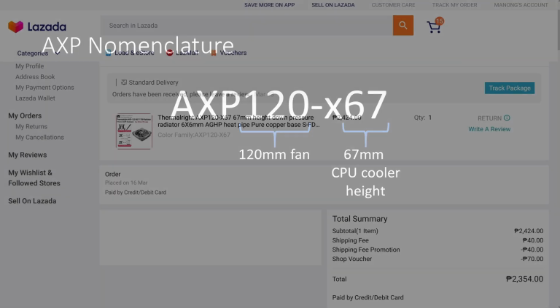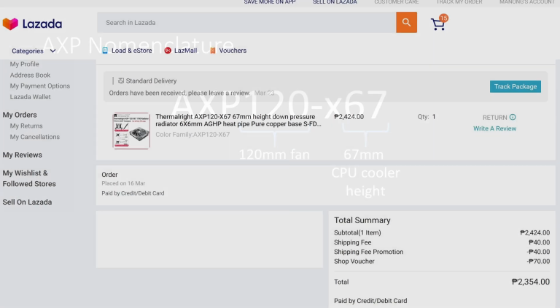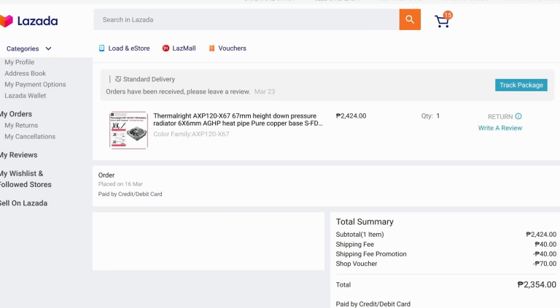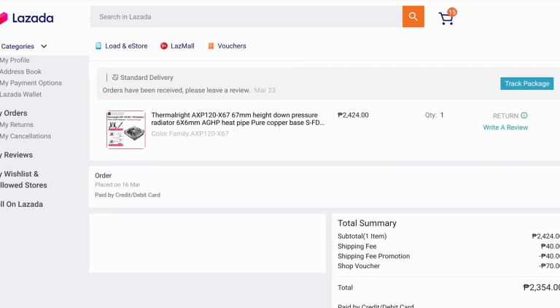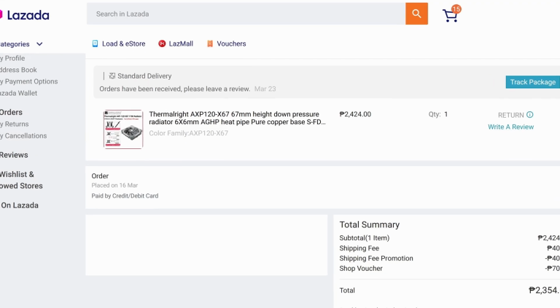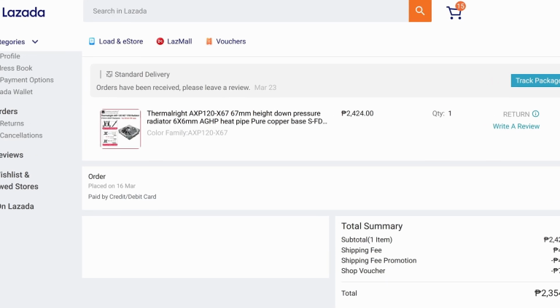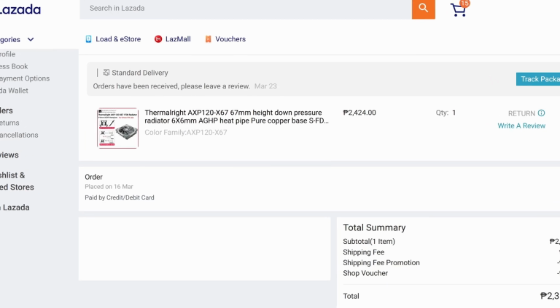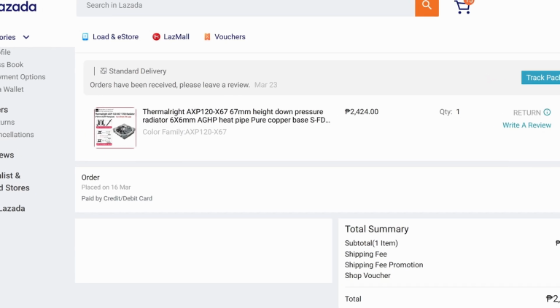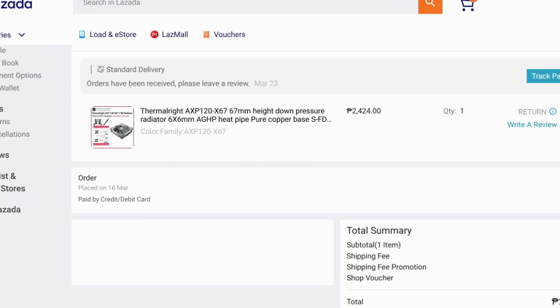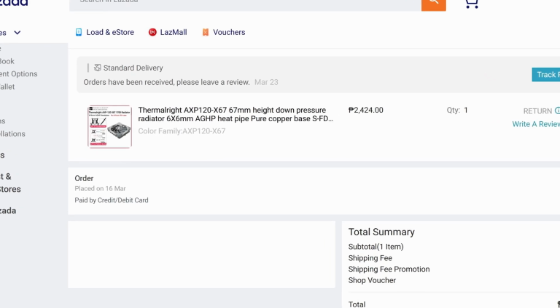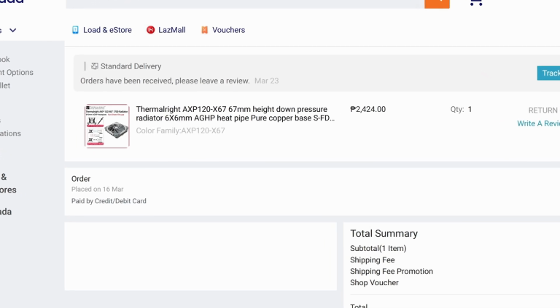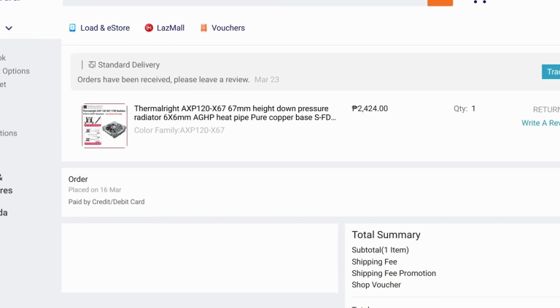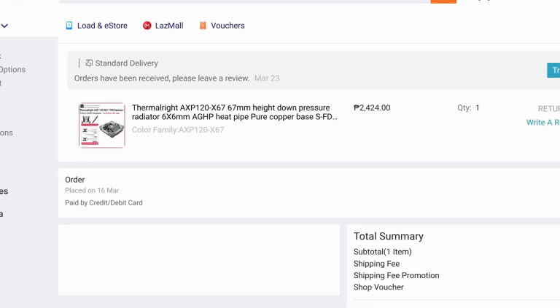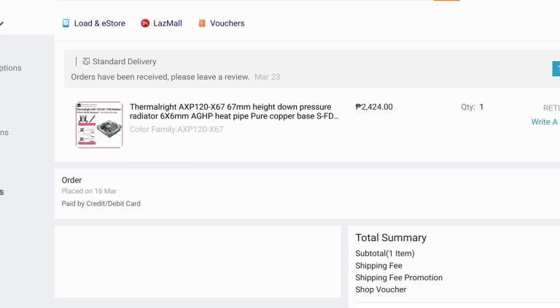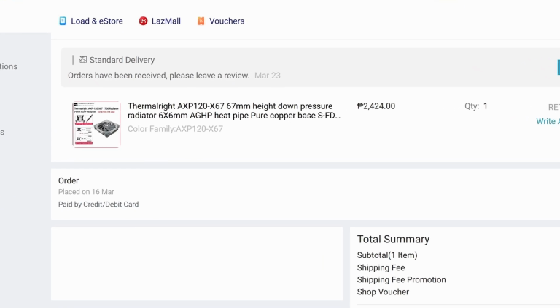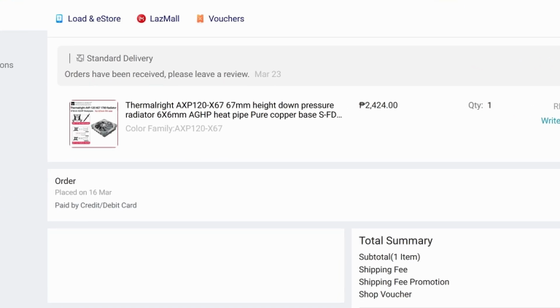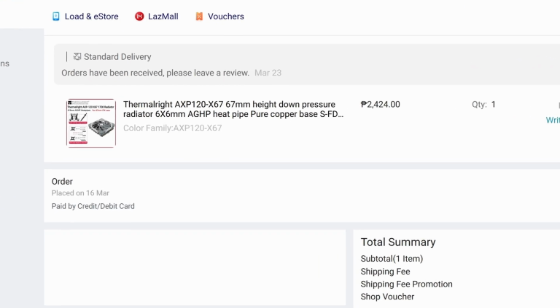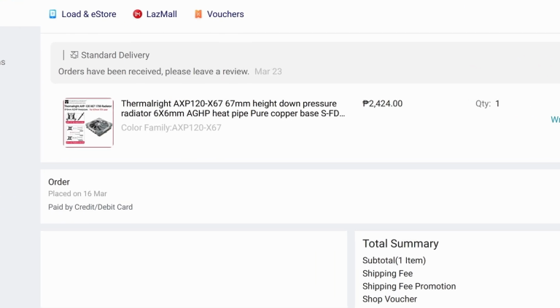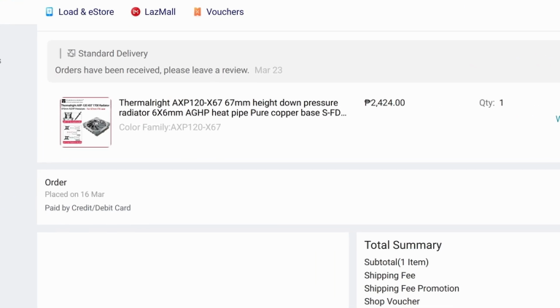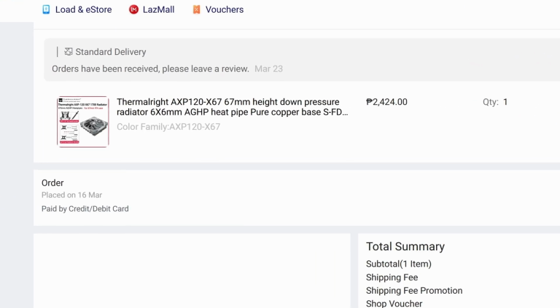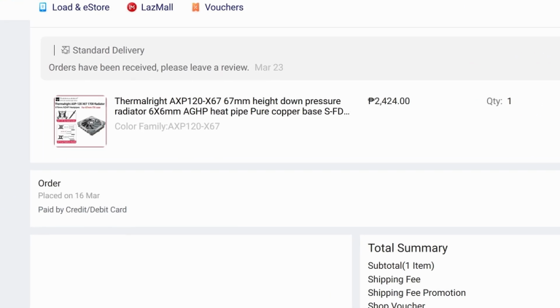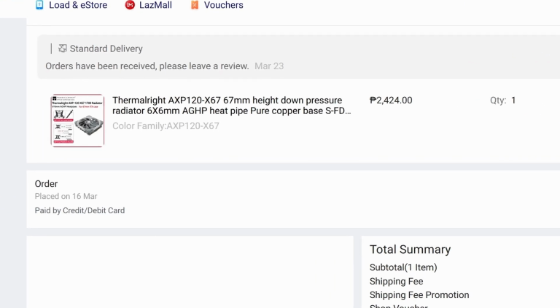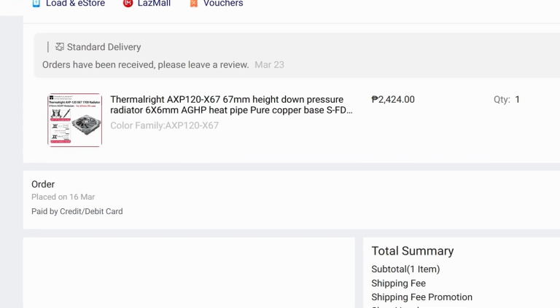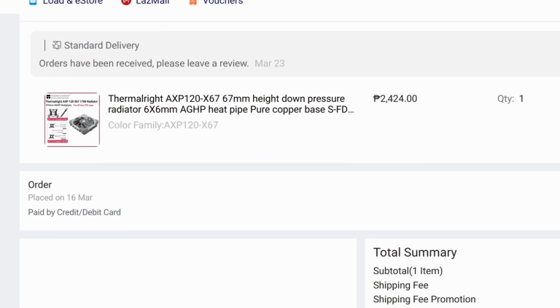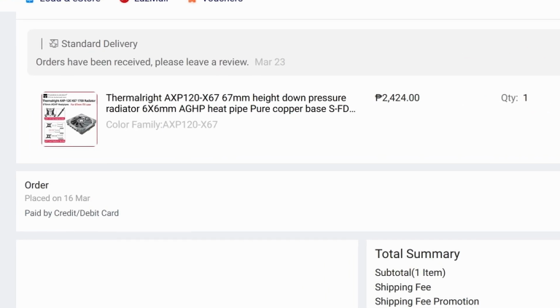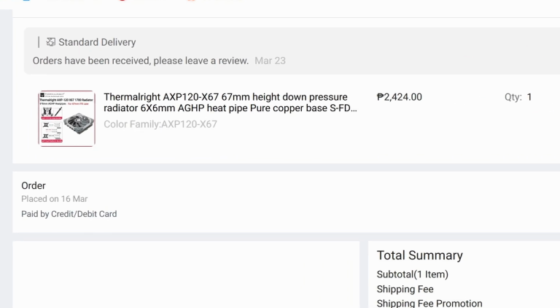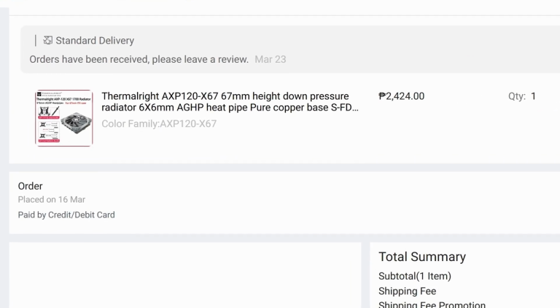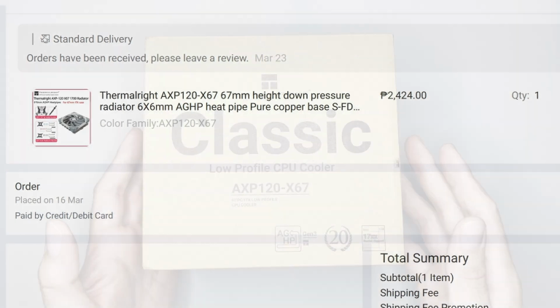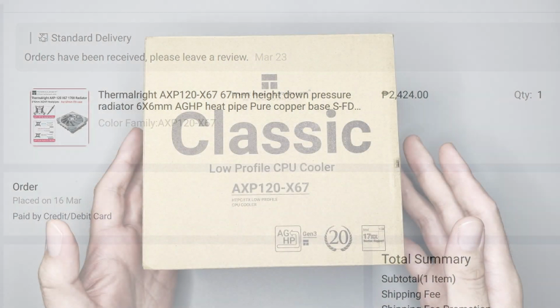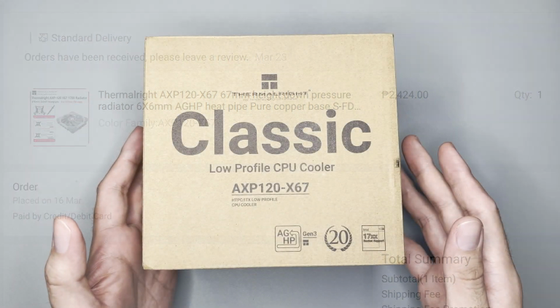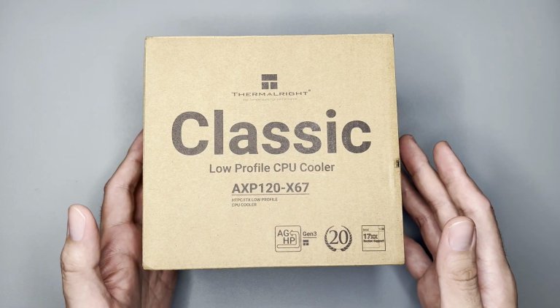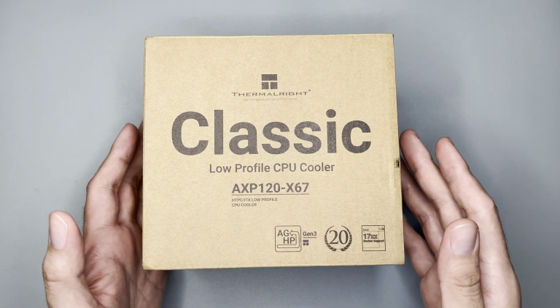I bought this for 2,400 pesos or around 45 US dollars, which is very cheap.